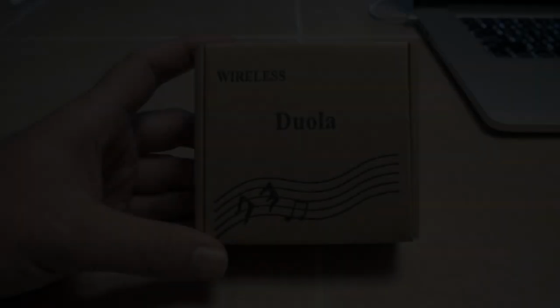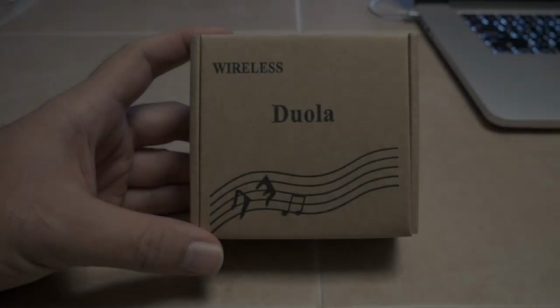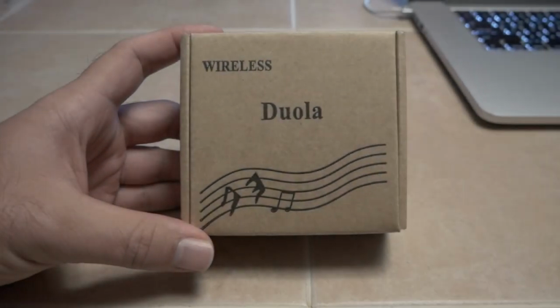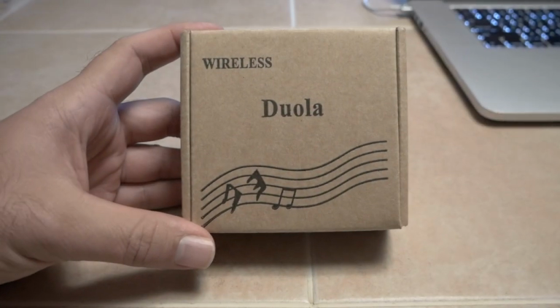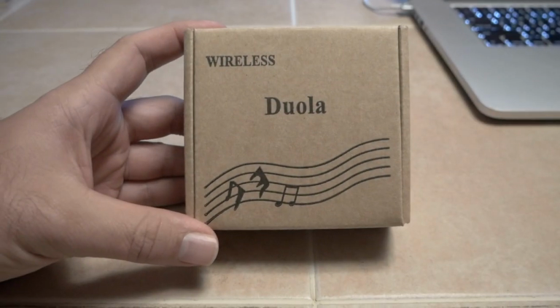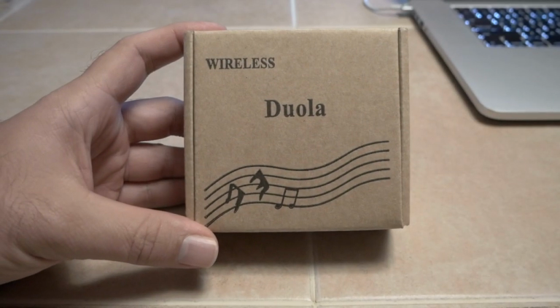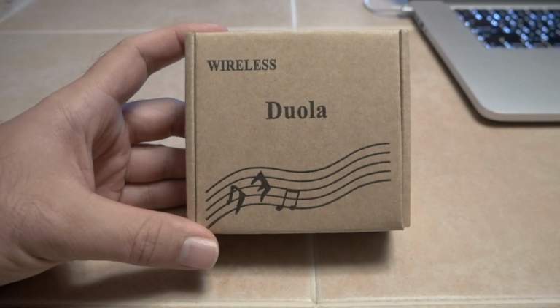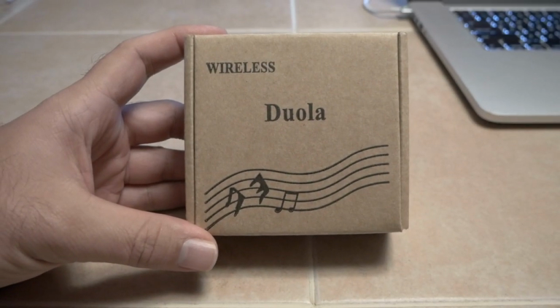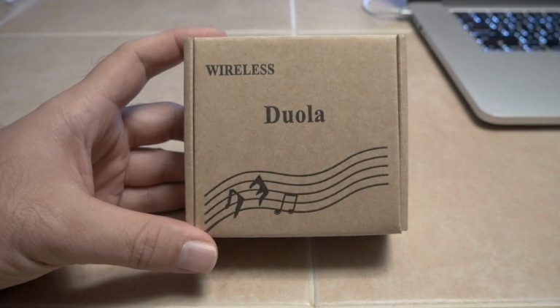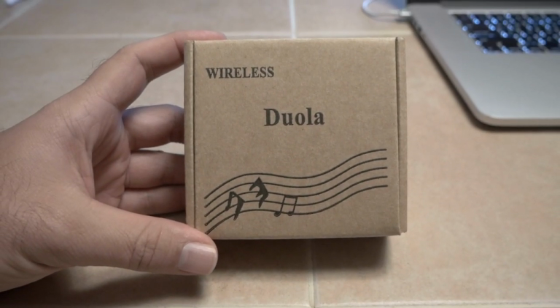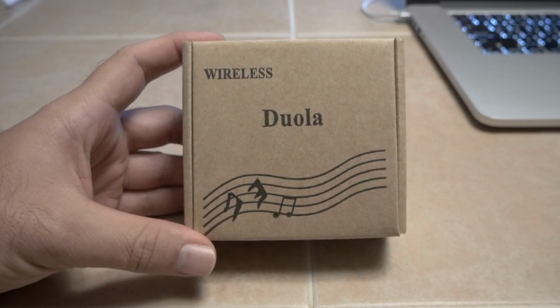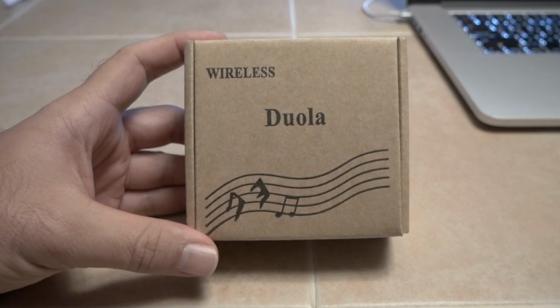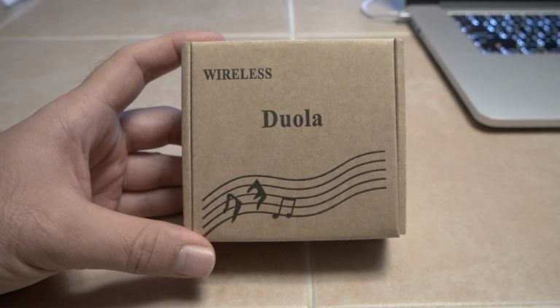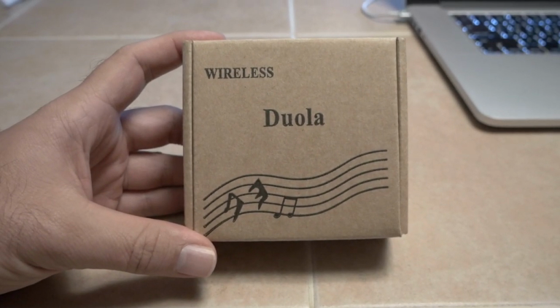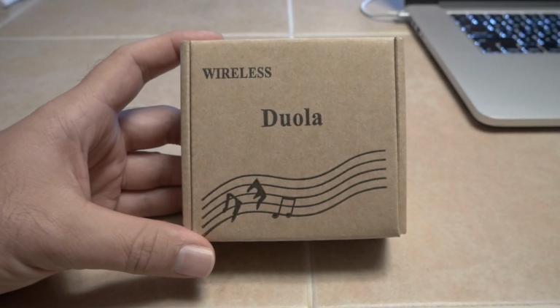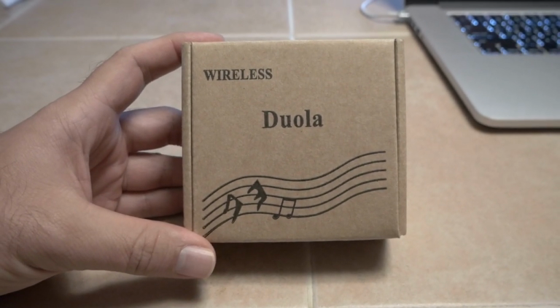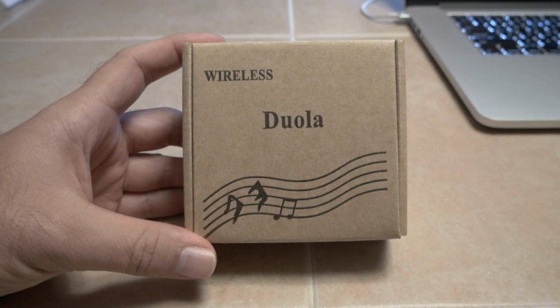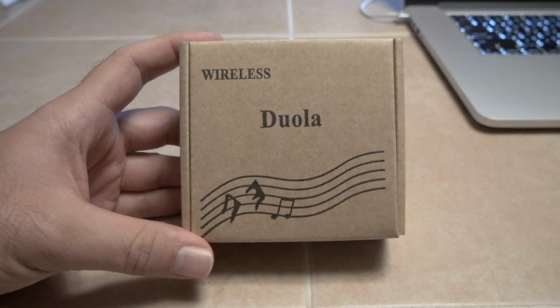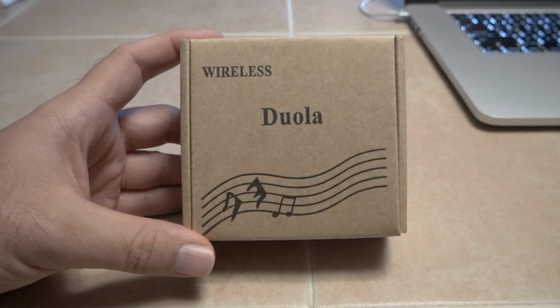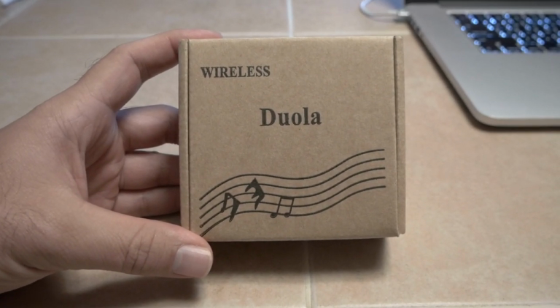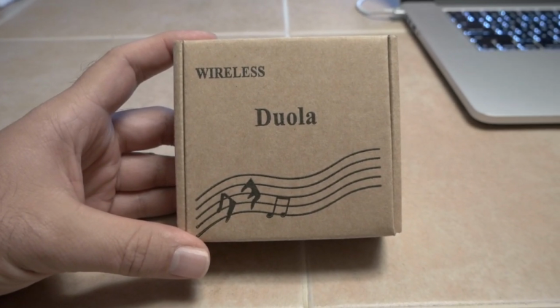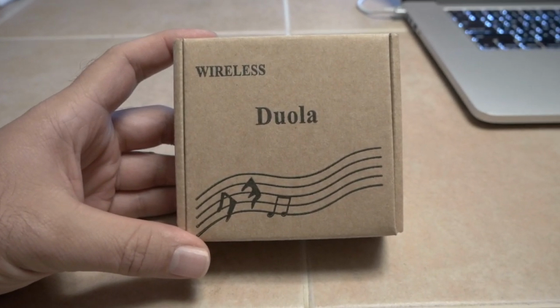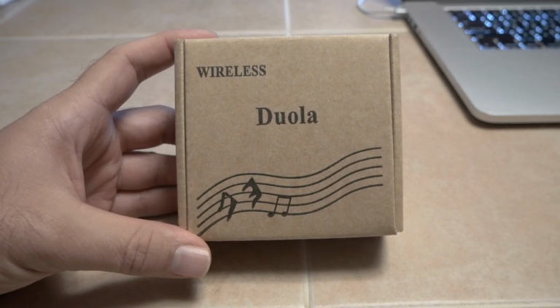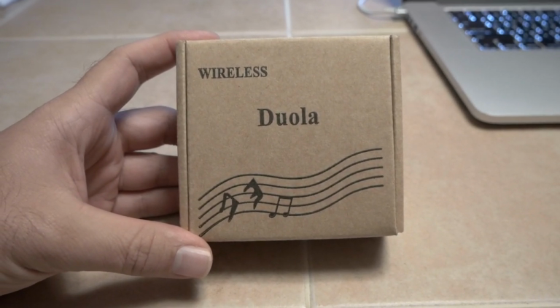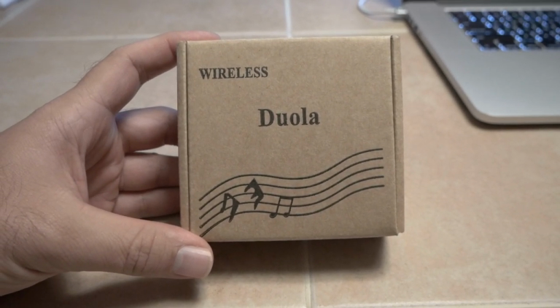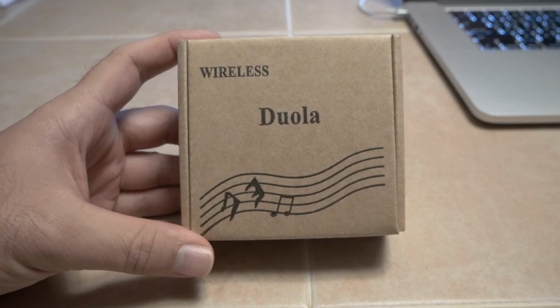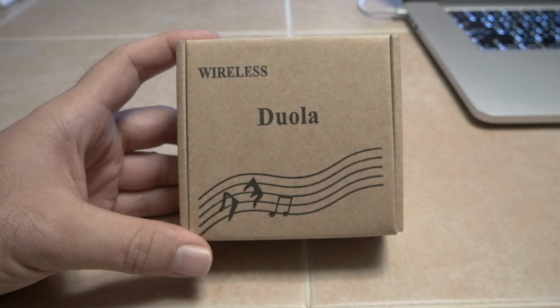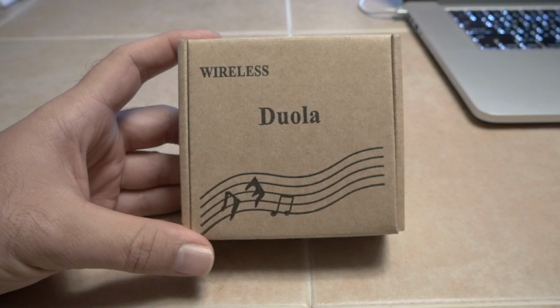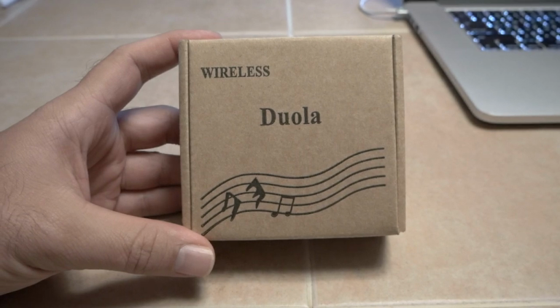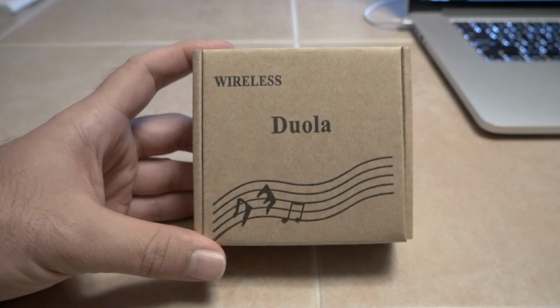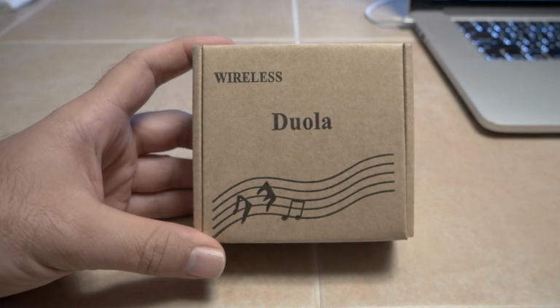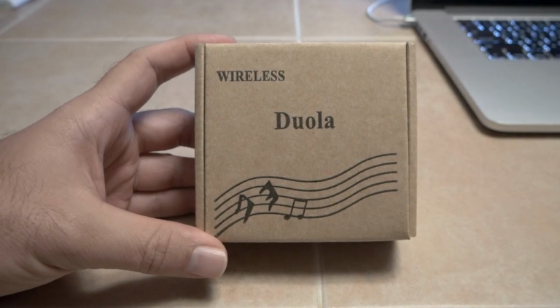Hey guys, today we're gonna be looking at a wireless Bluetooth earpiece. So if you're tired of your big Bluetooth, this might be for you.